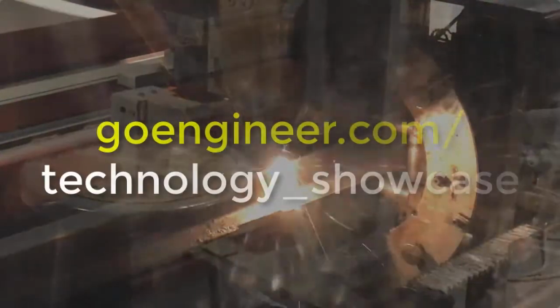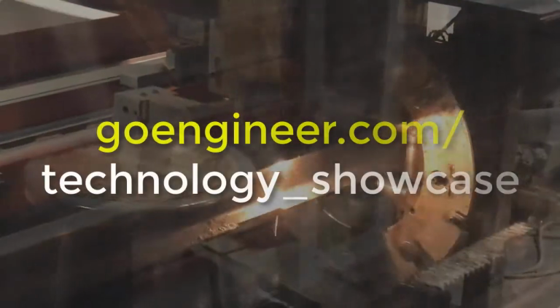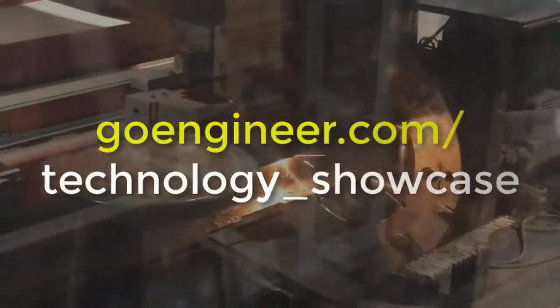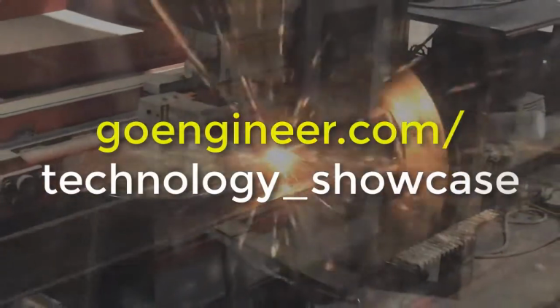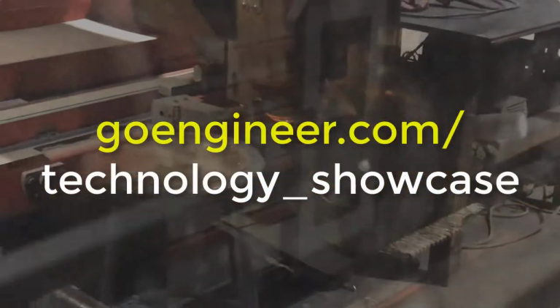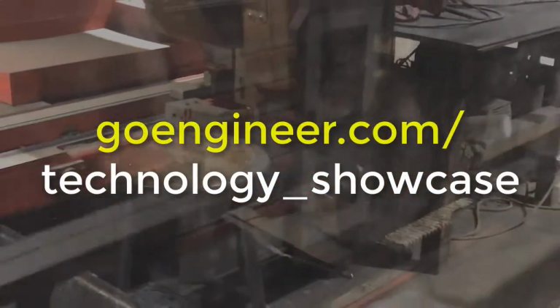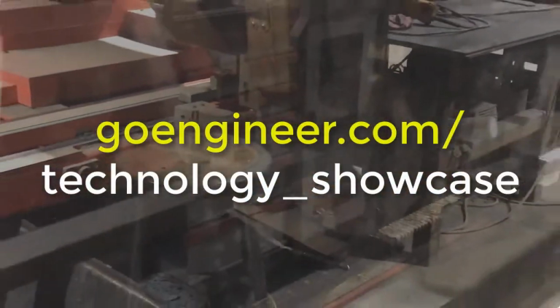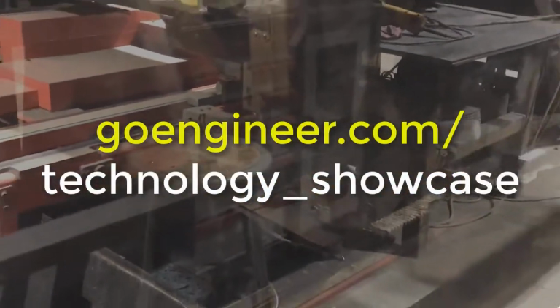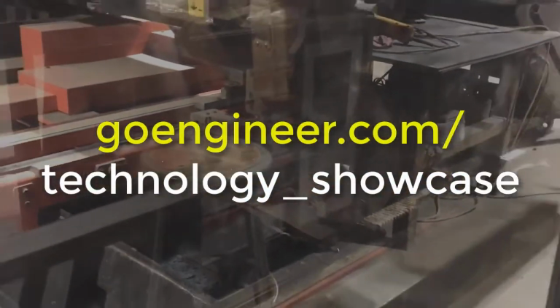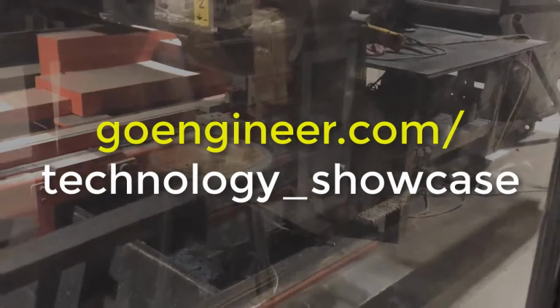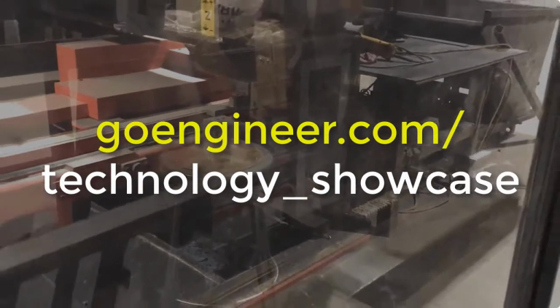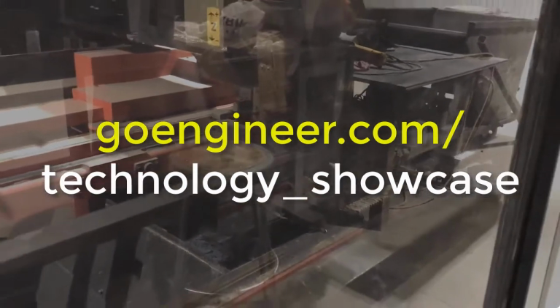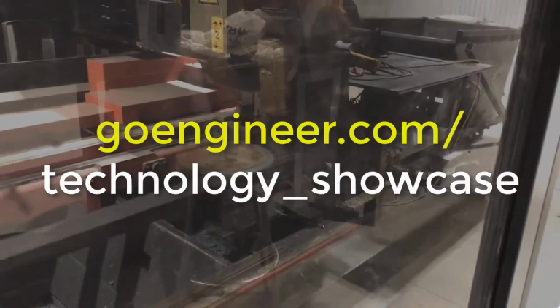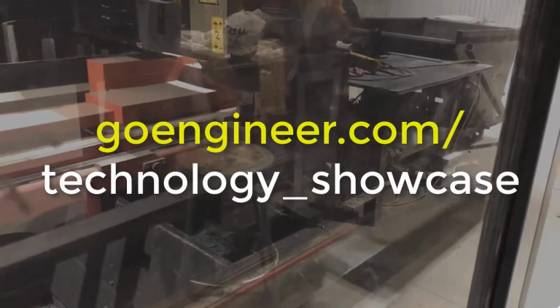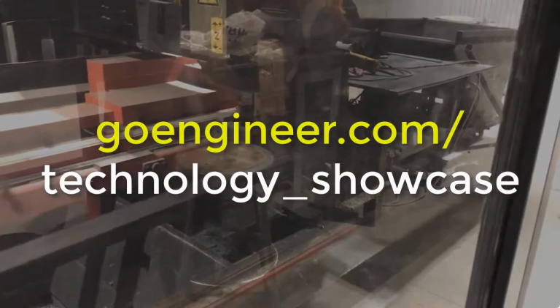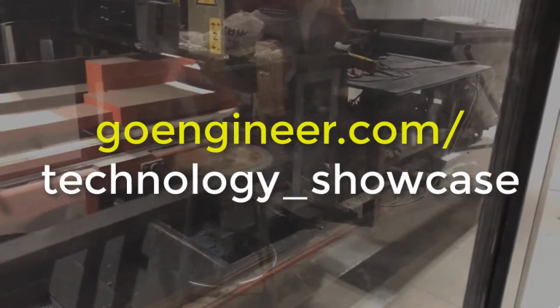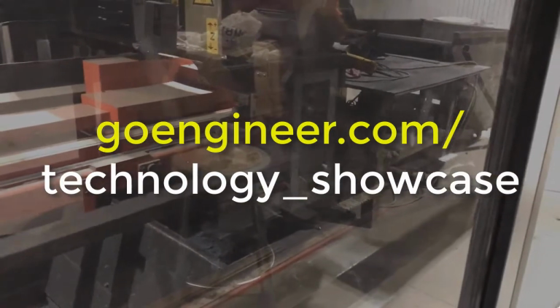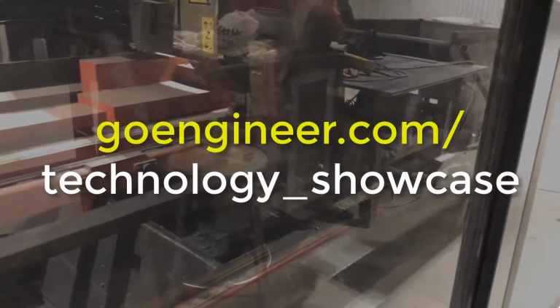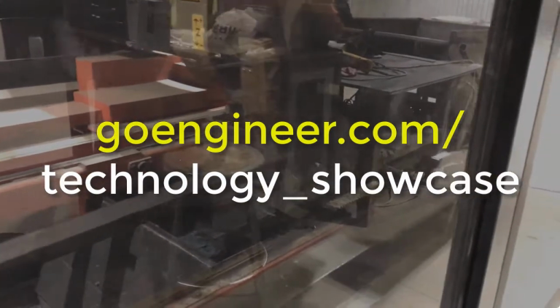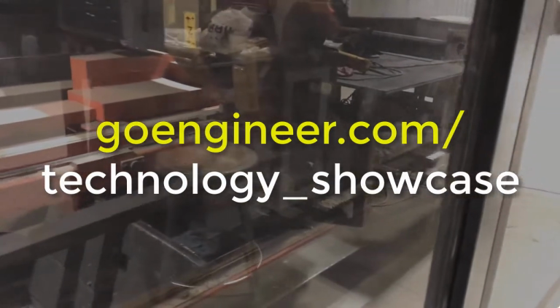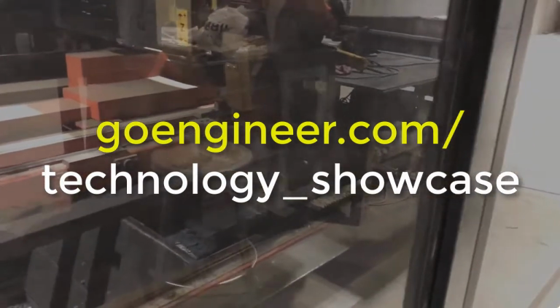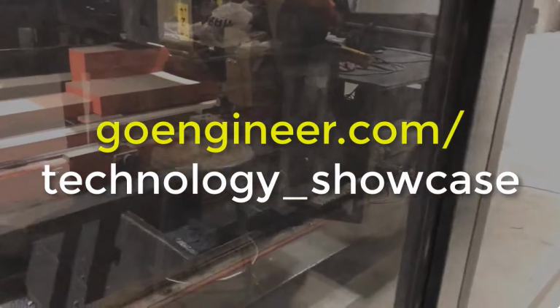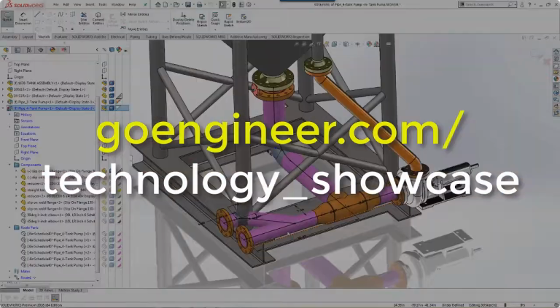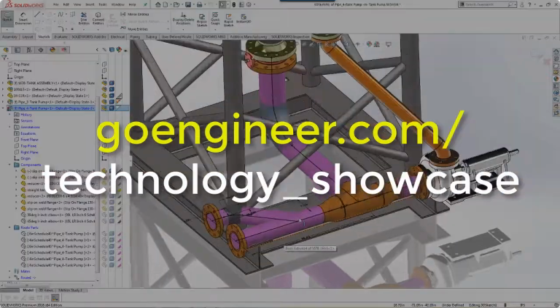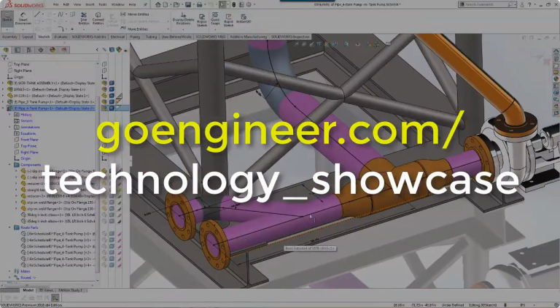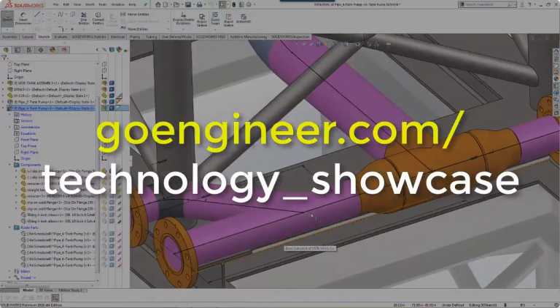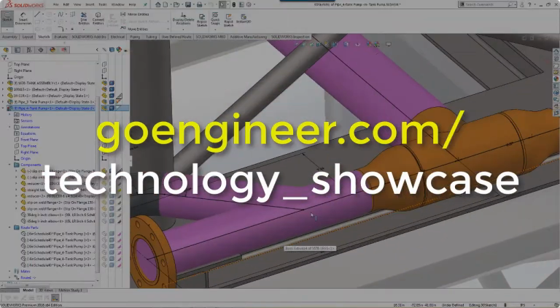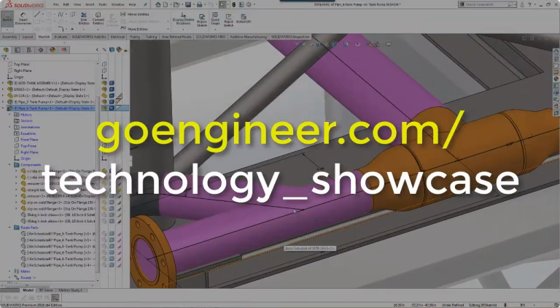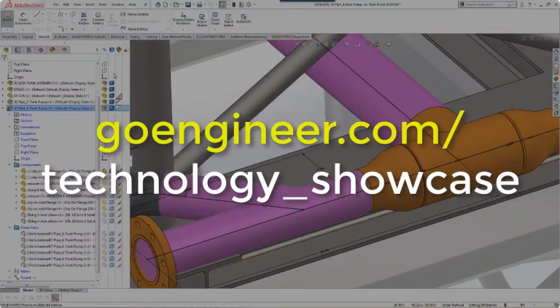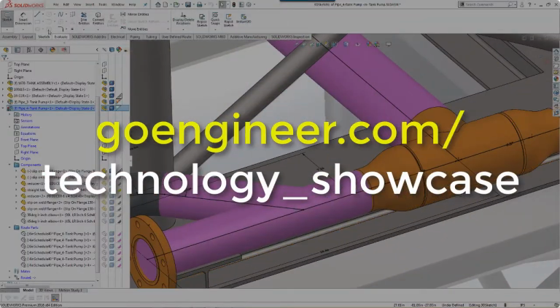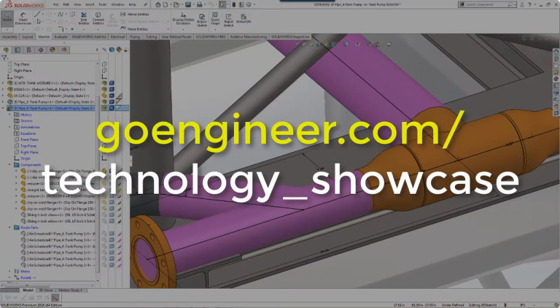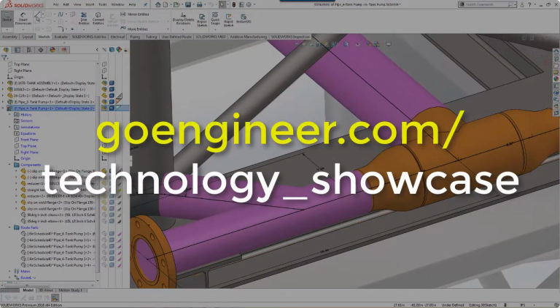For more information or to register for our event, go to goengineer.com/technology_showcase.